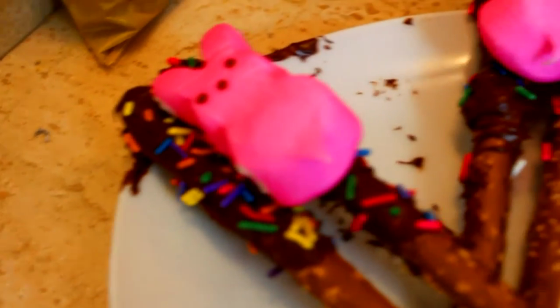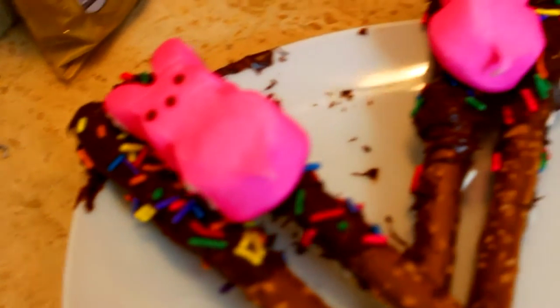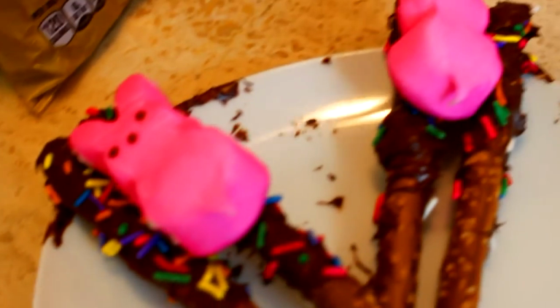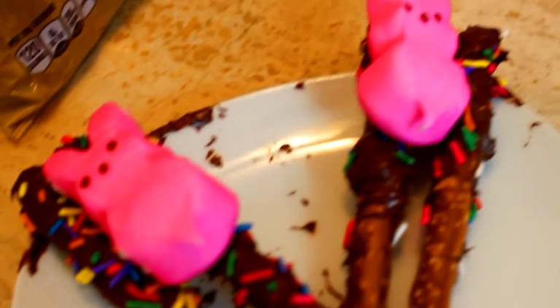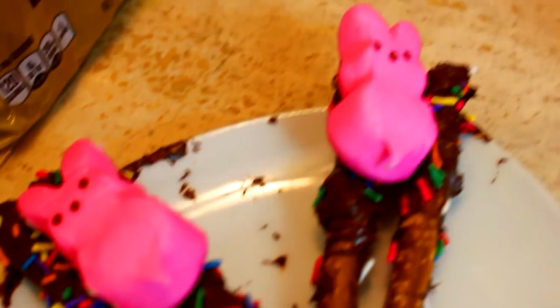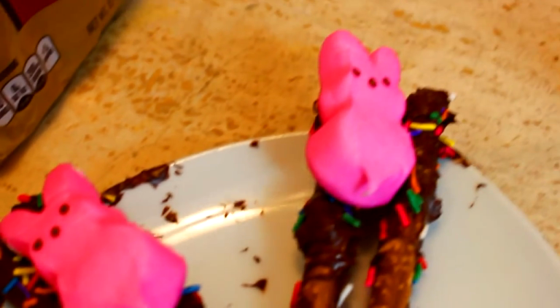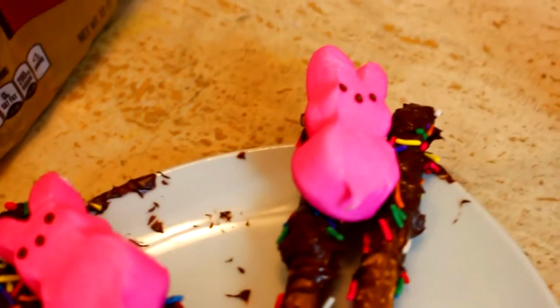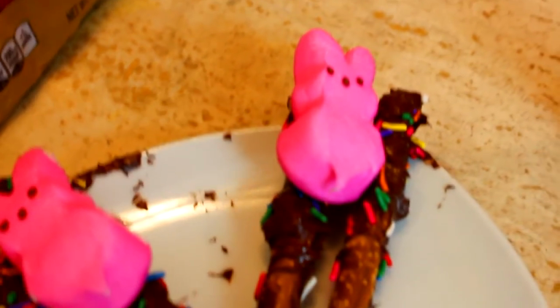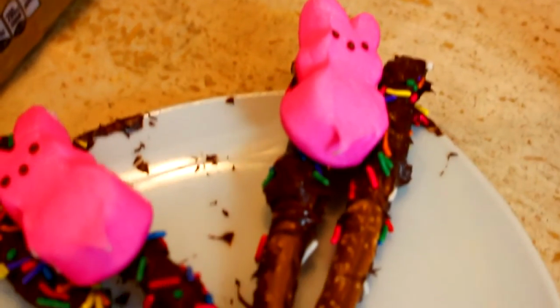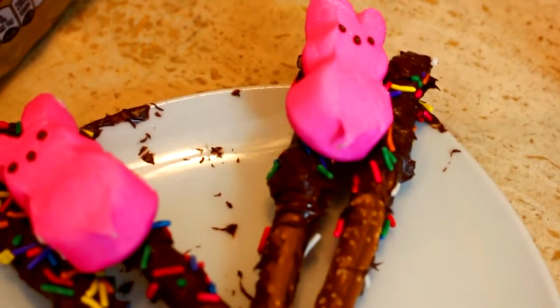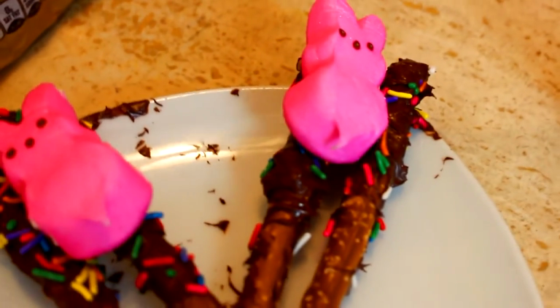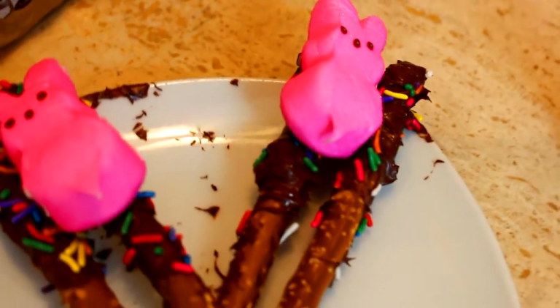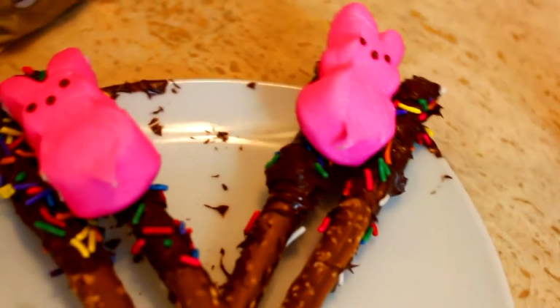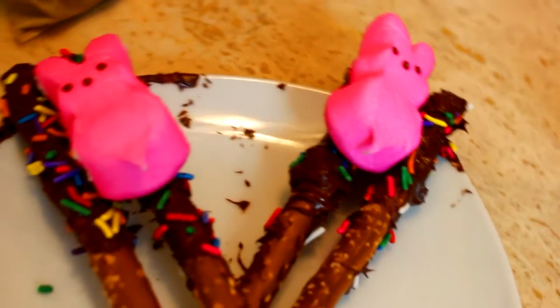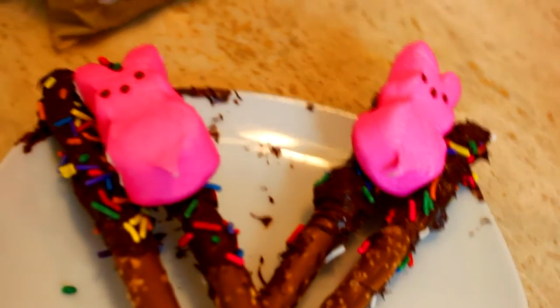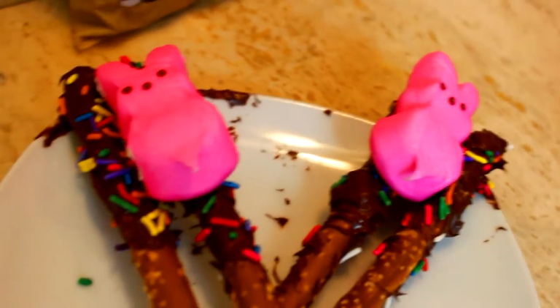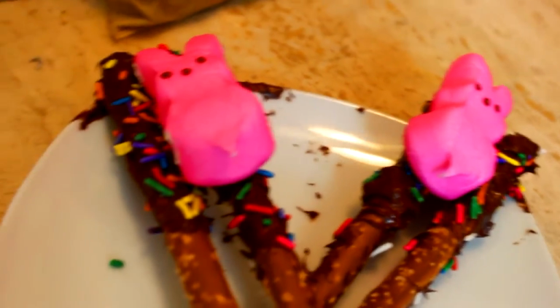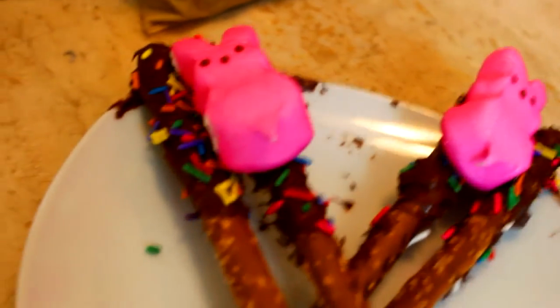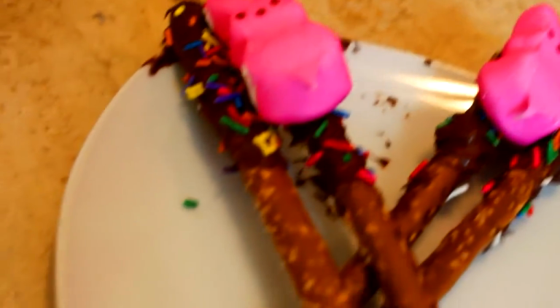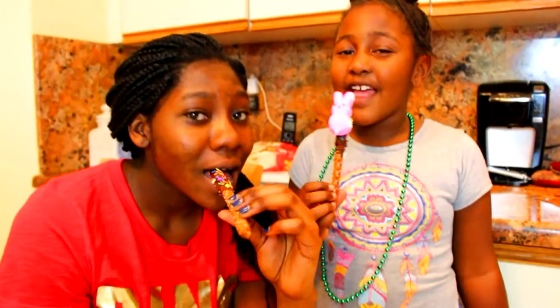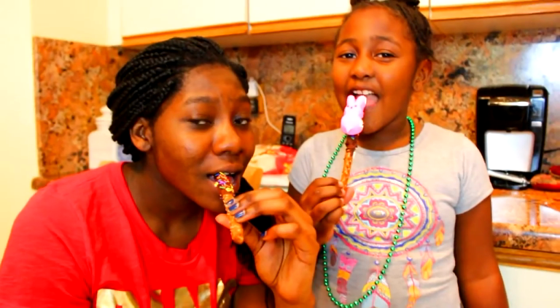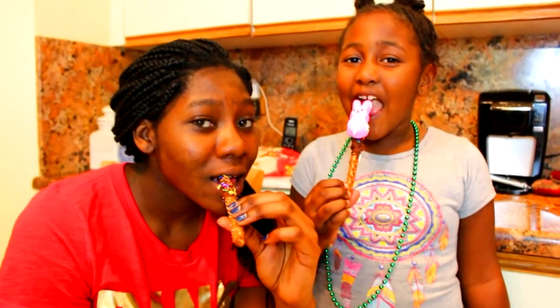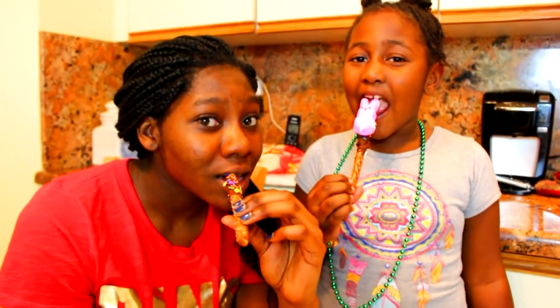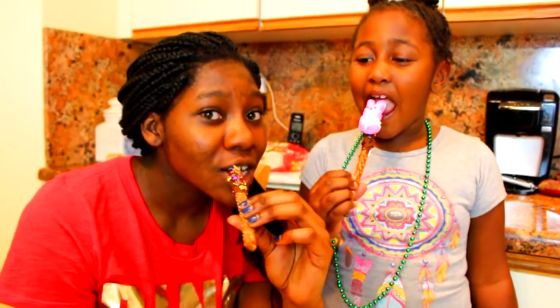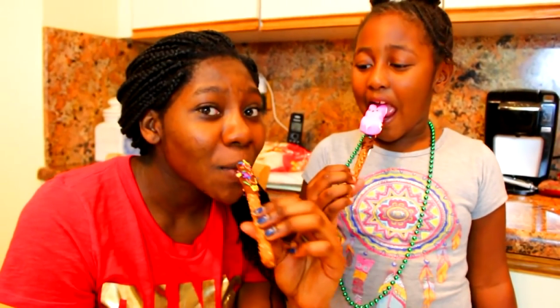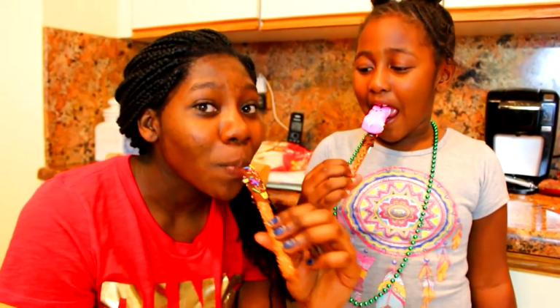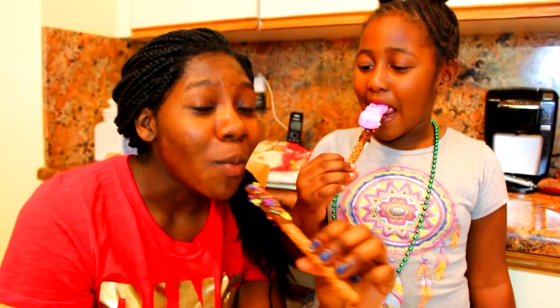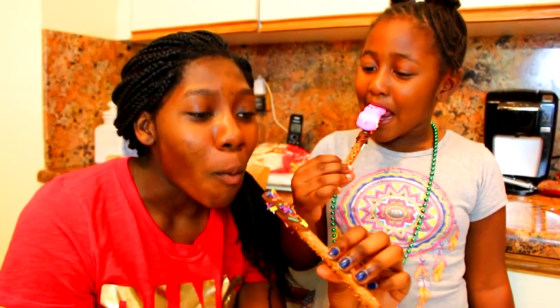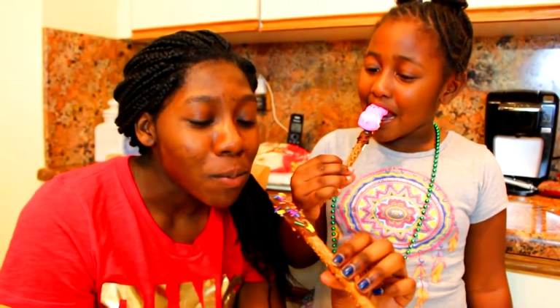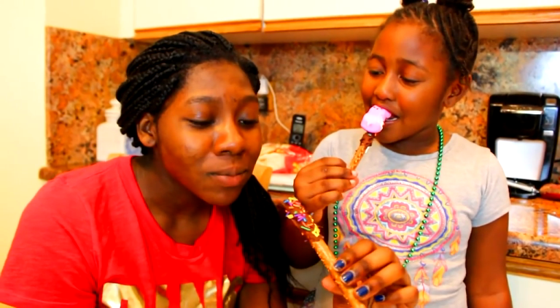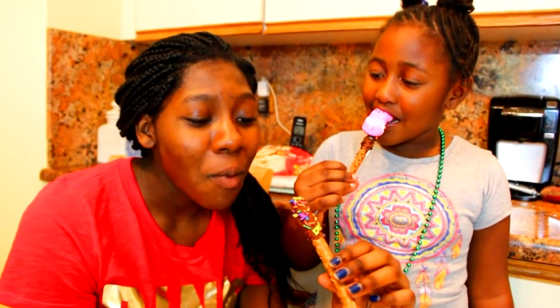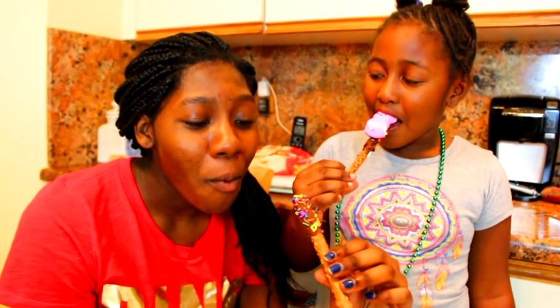You can do some without a bunny and some with a bunny. It's a perfect treat, and very yummy too.